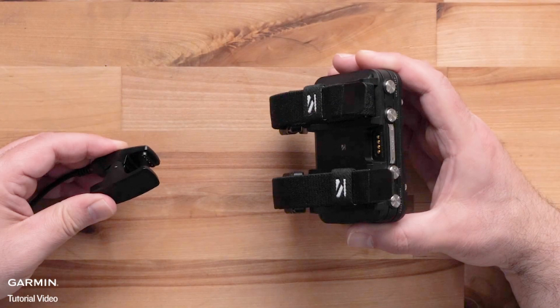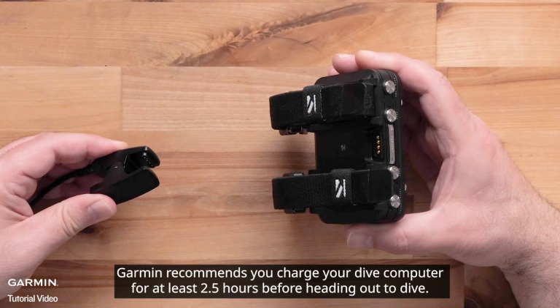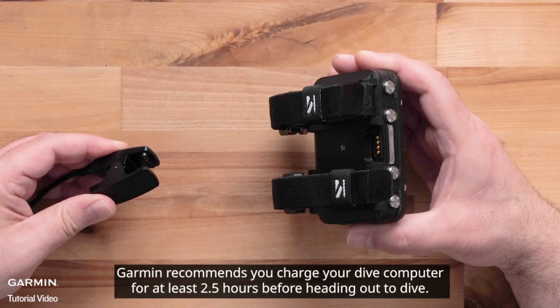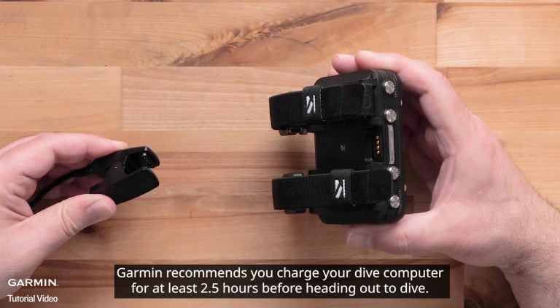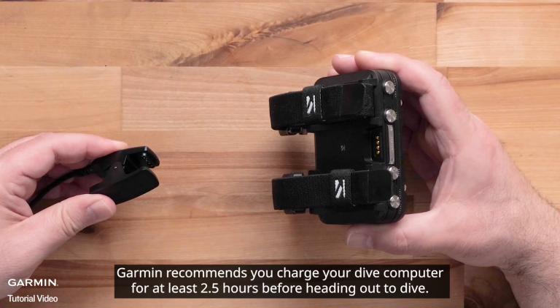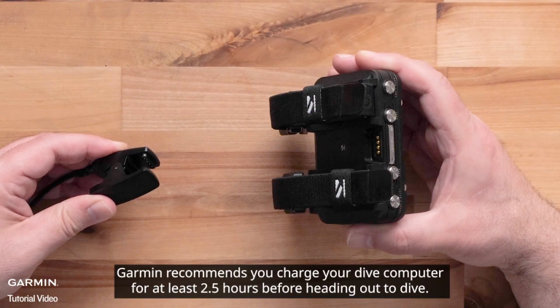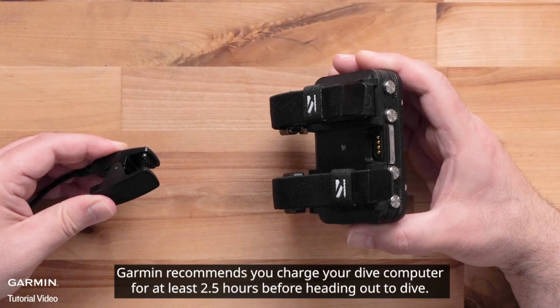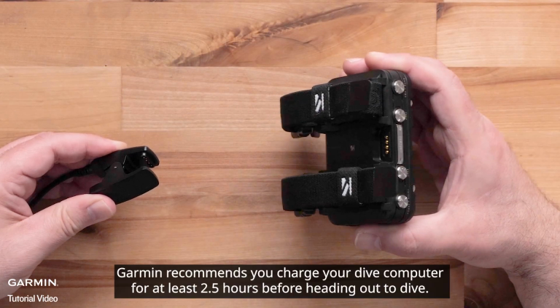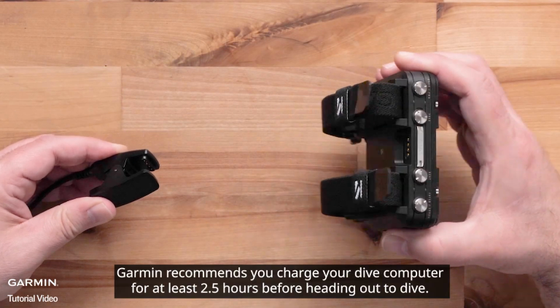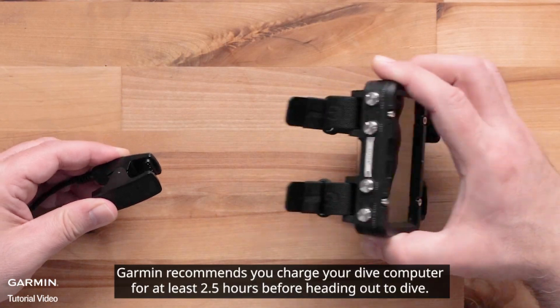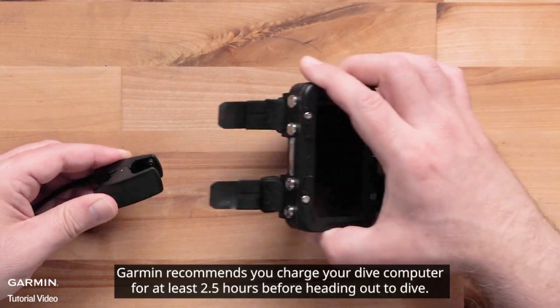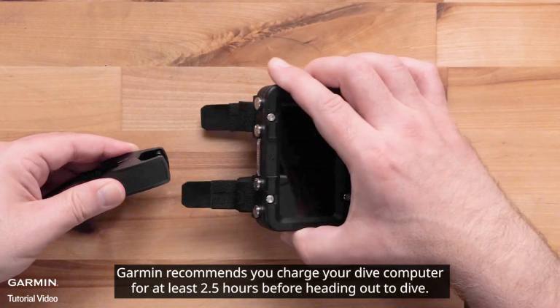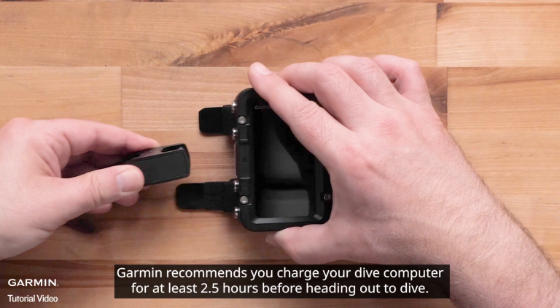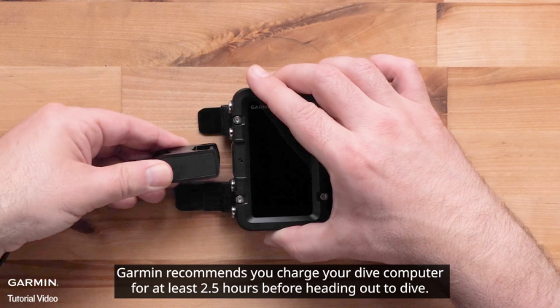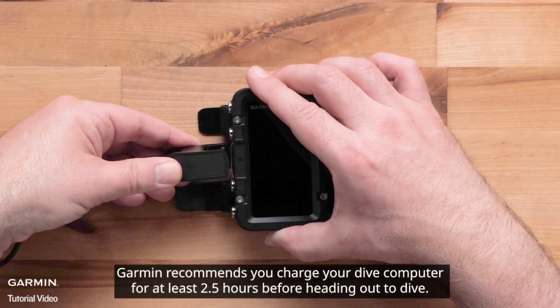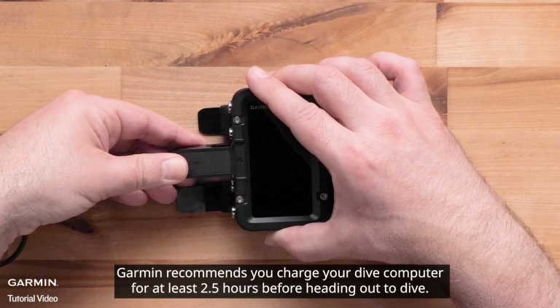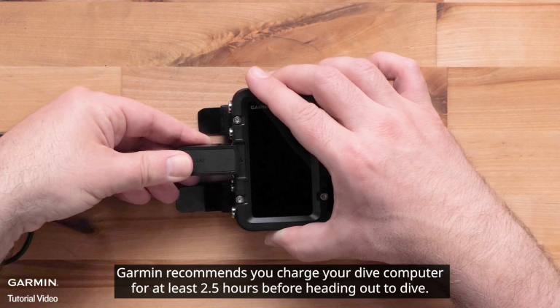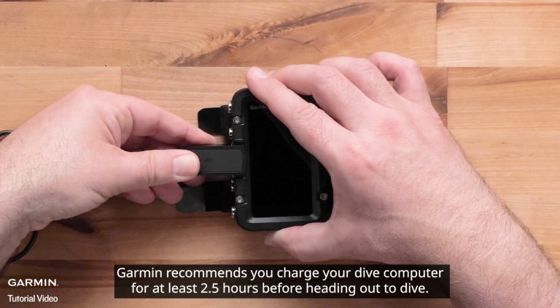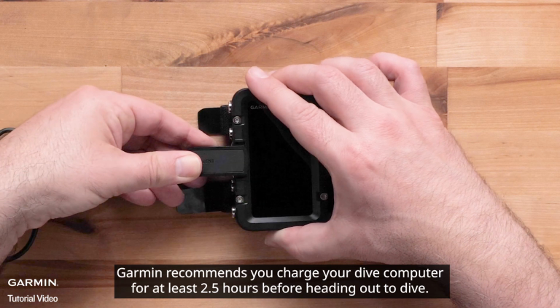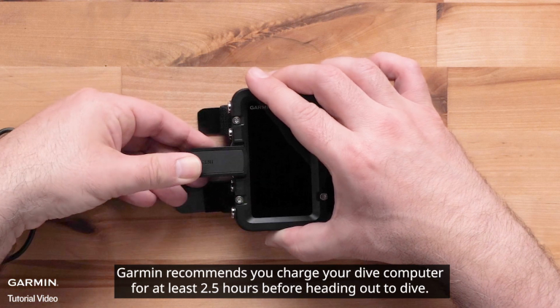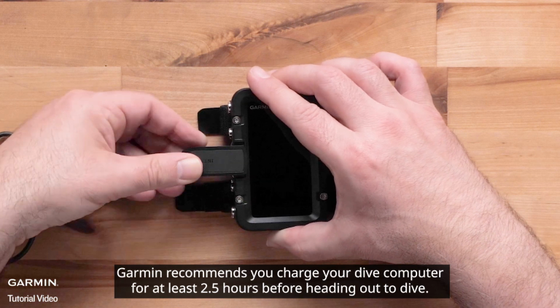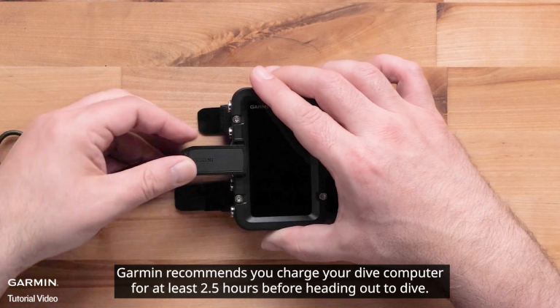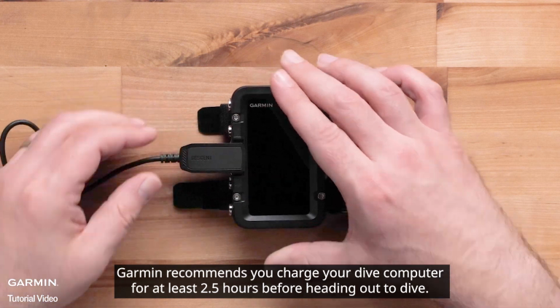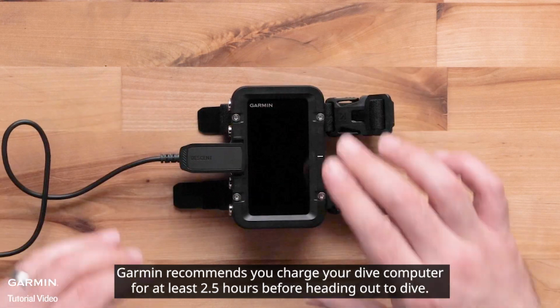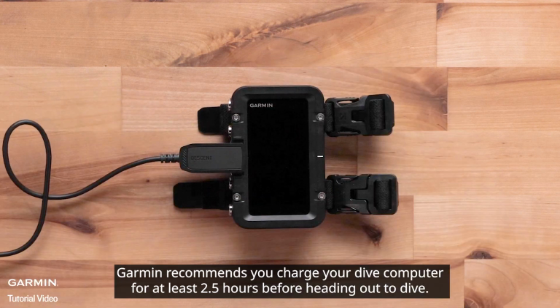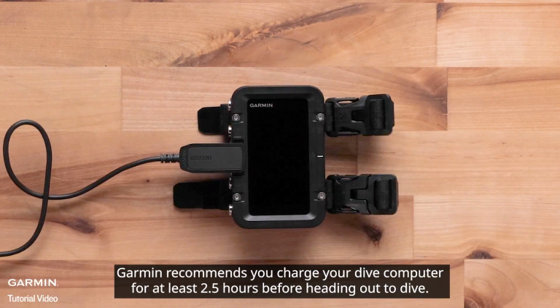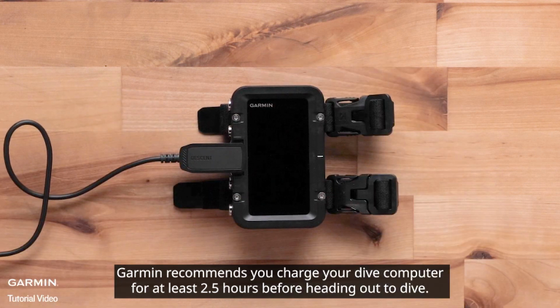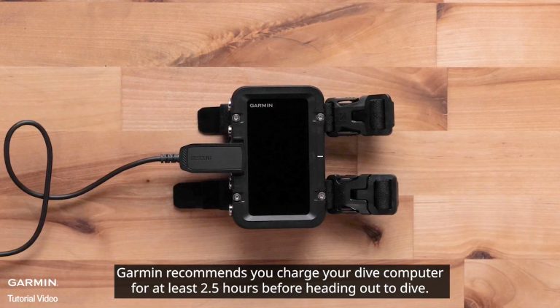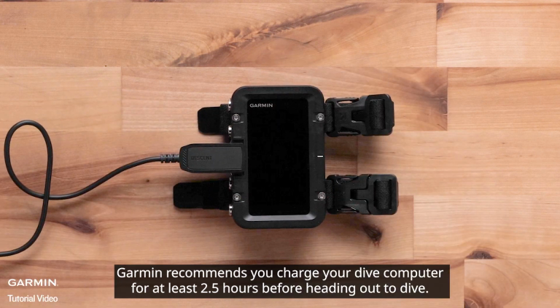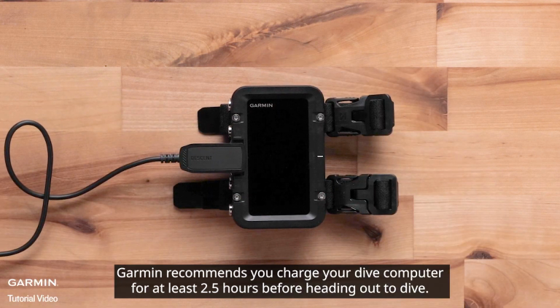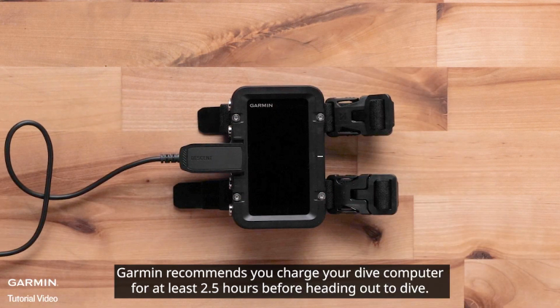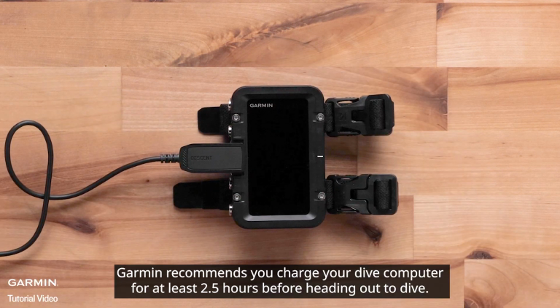Garmin recommends you charge your Dive Computer for at least two and a half hours before heading out to dive.